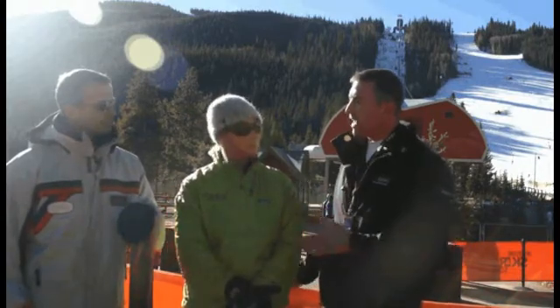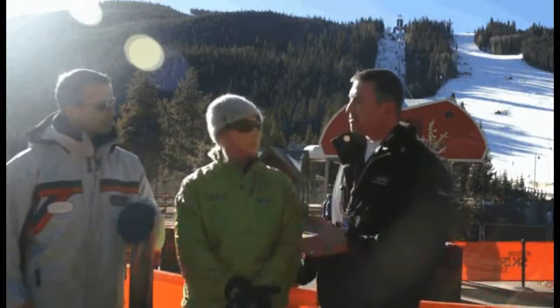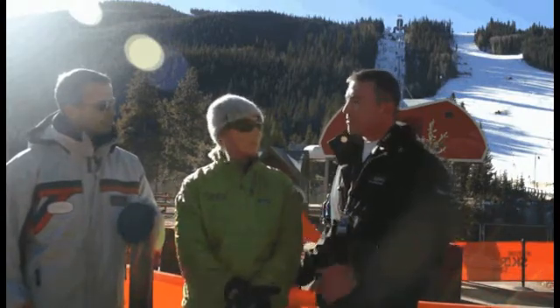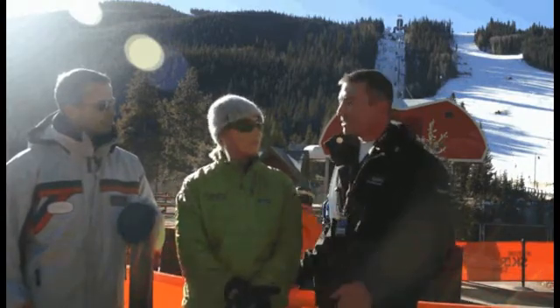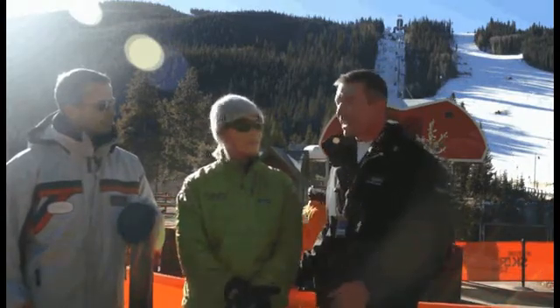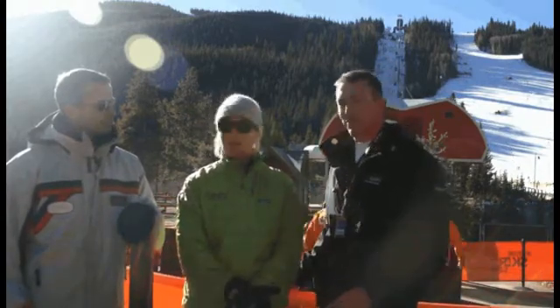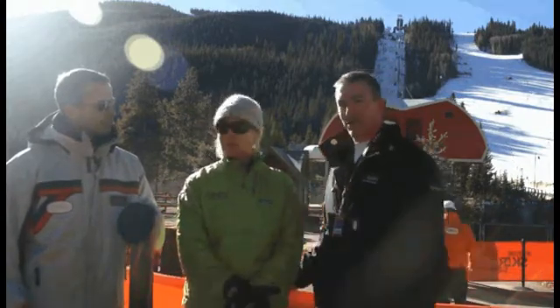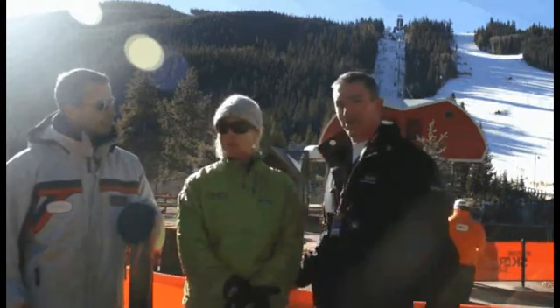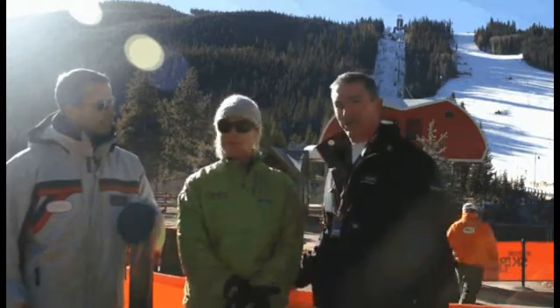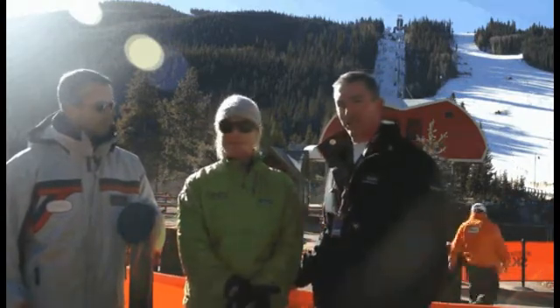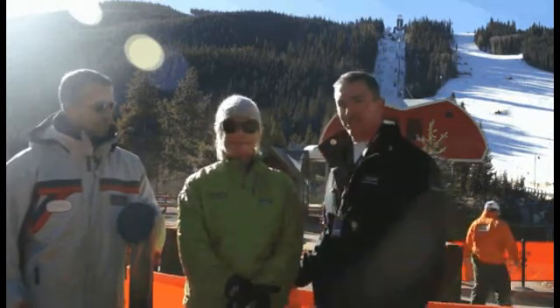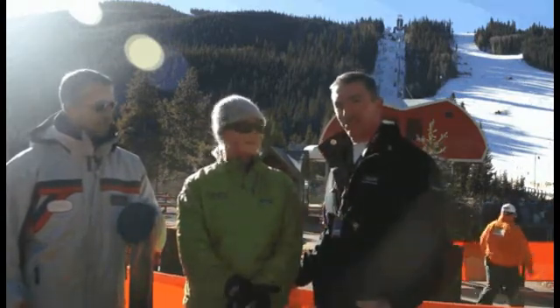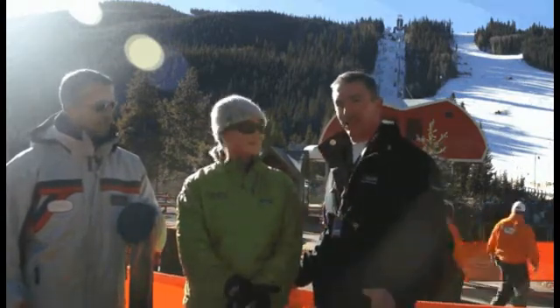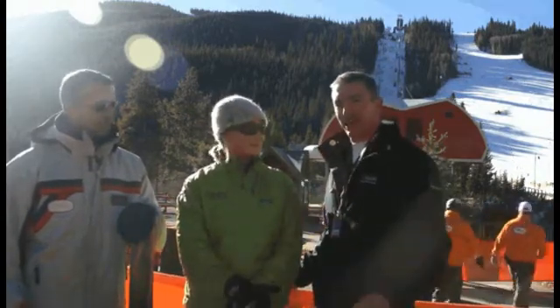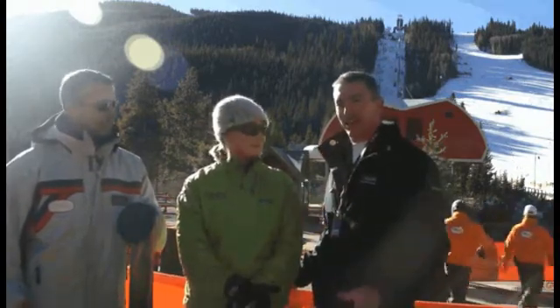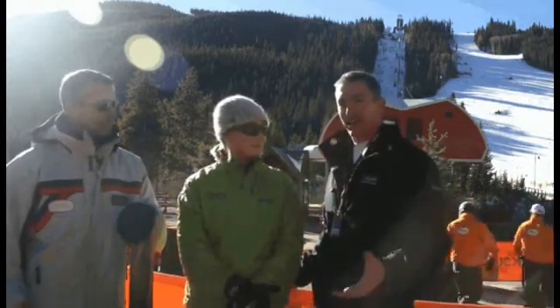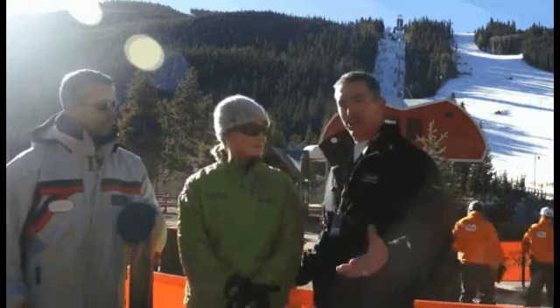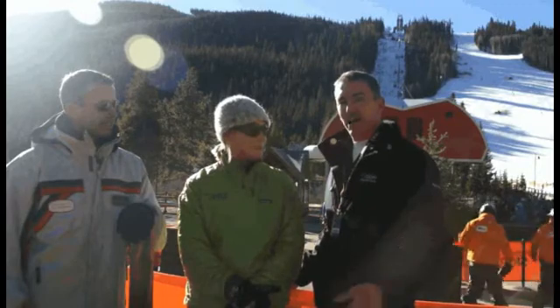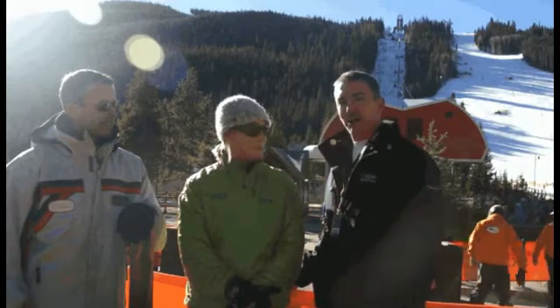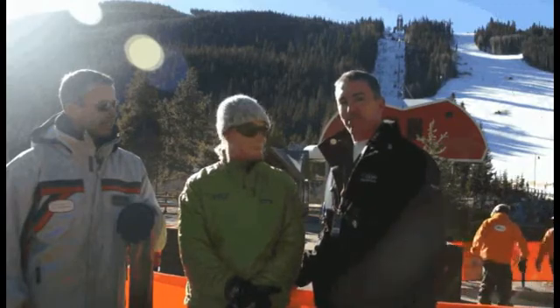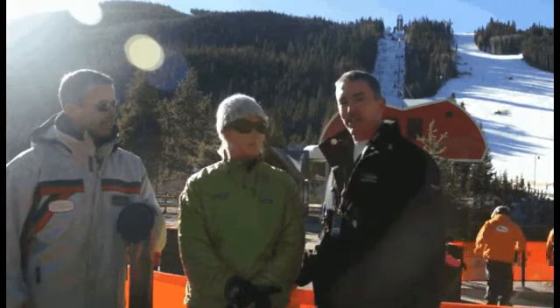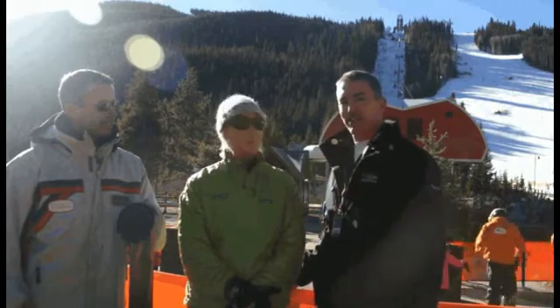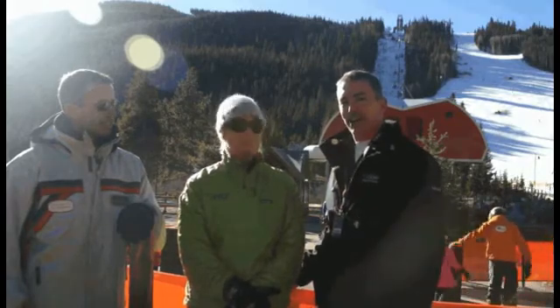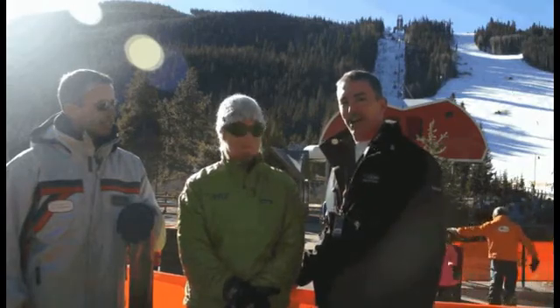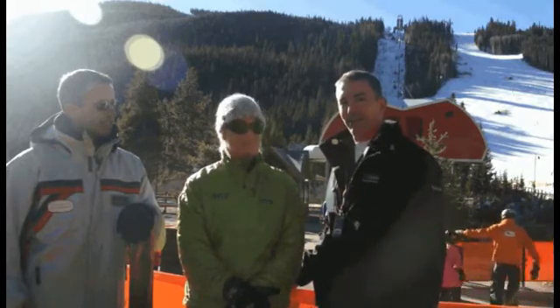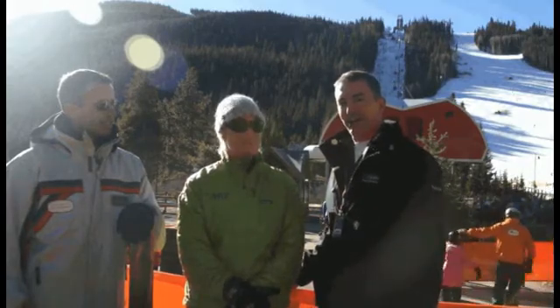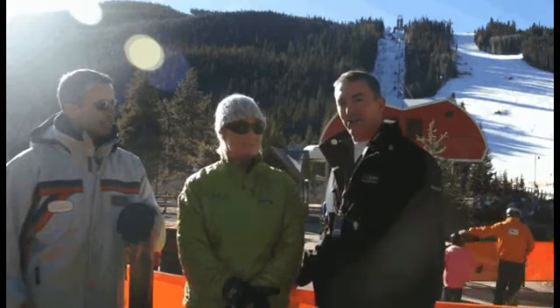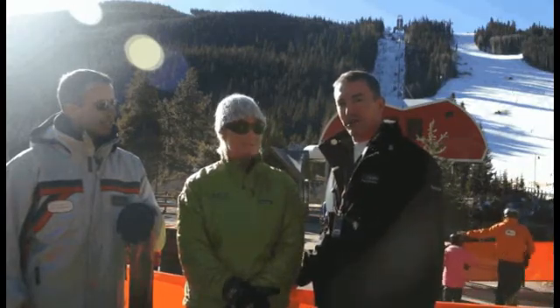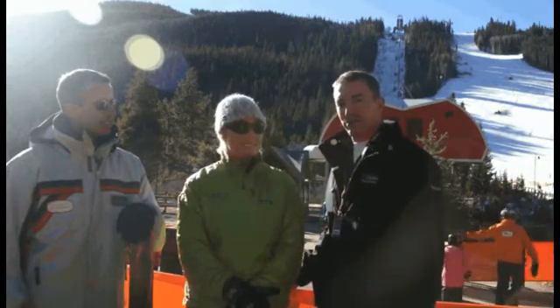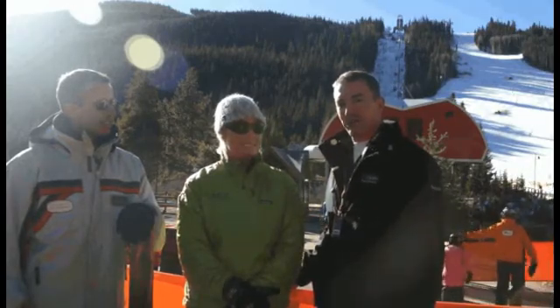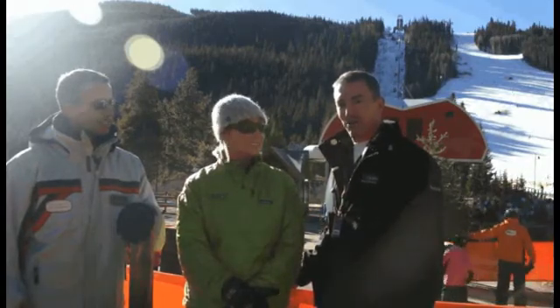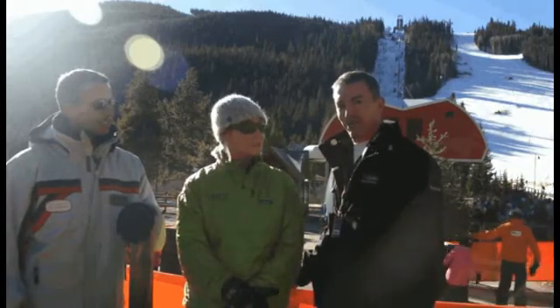Well, Heidi and Robert, thank you very much for being with us. We're really excited. Check out epicmix.com to find out more about this terrific program.